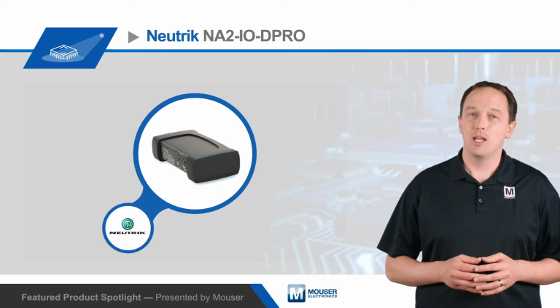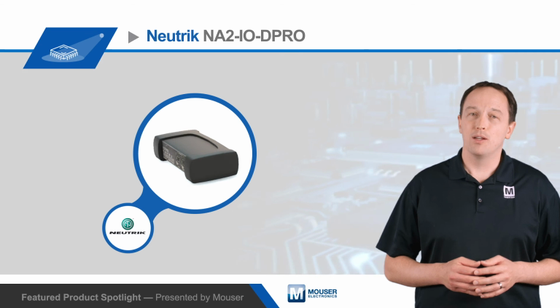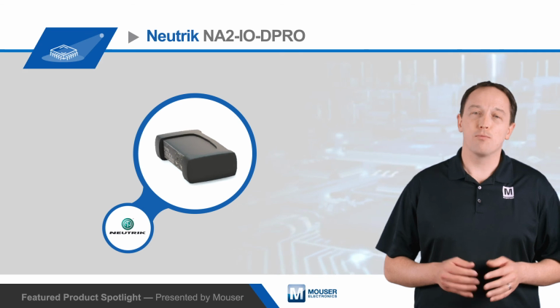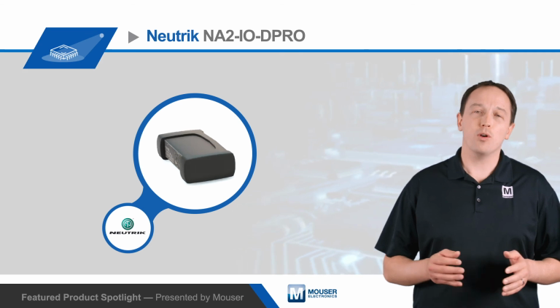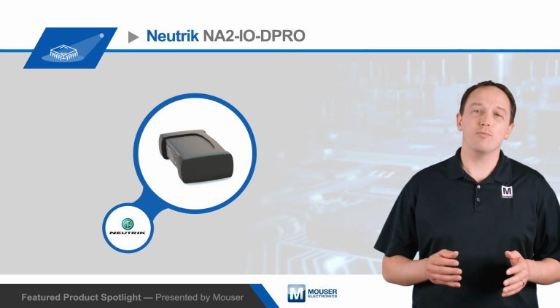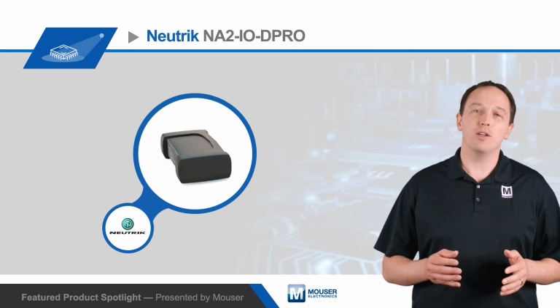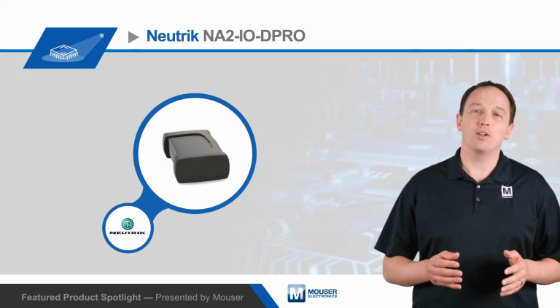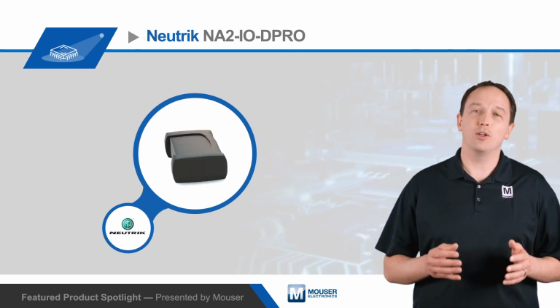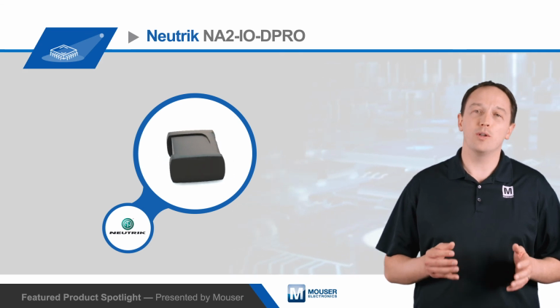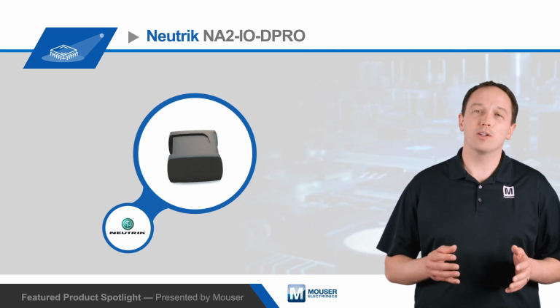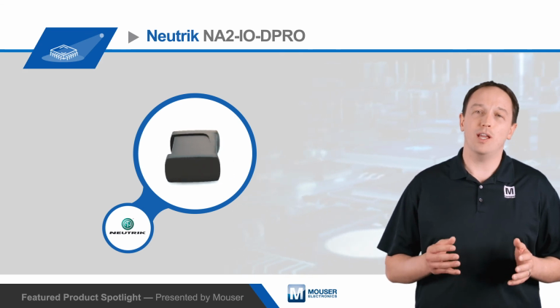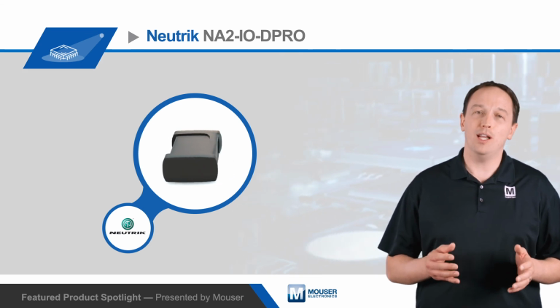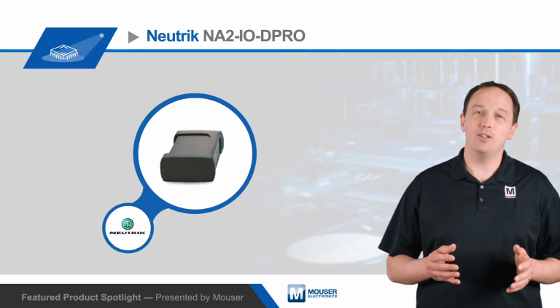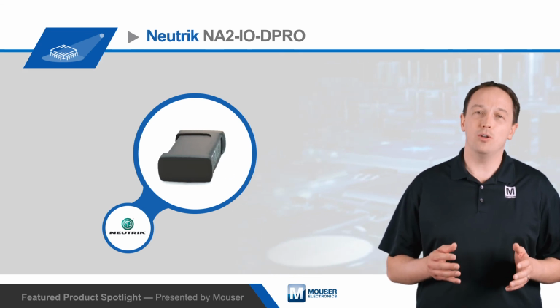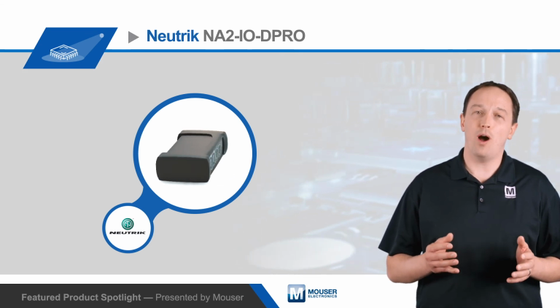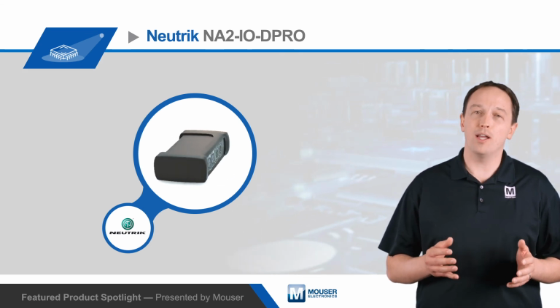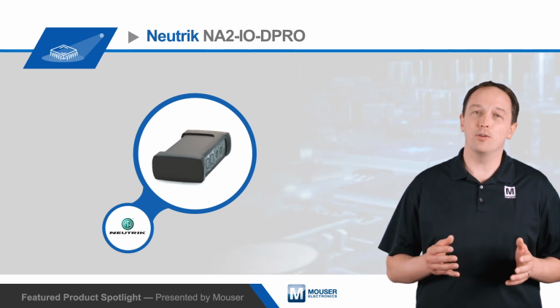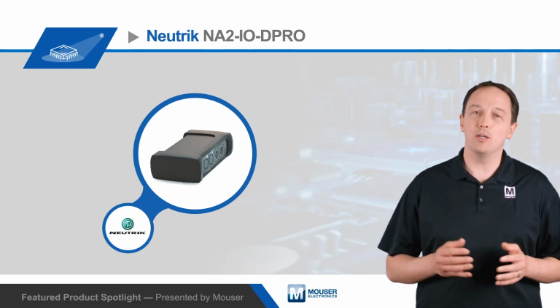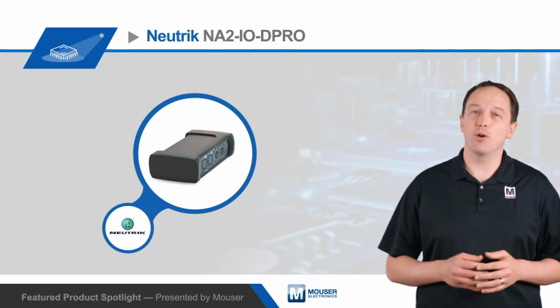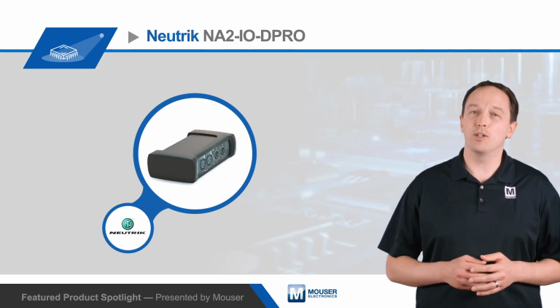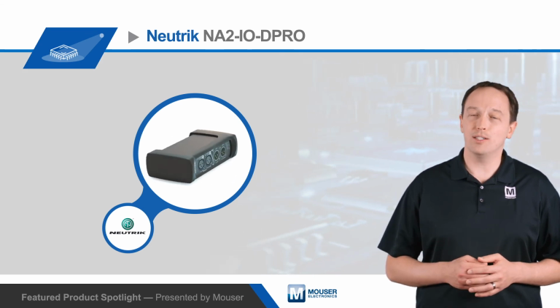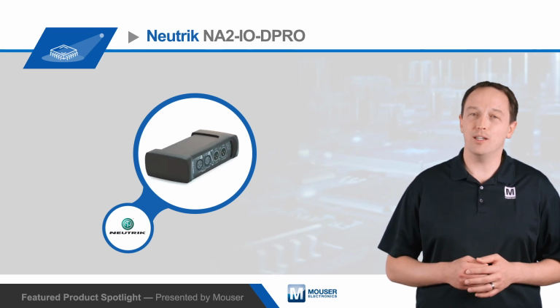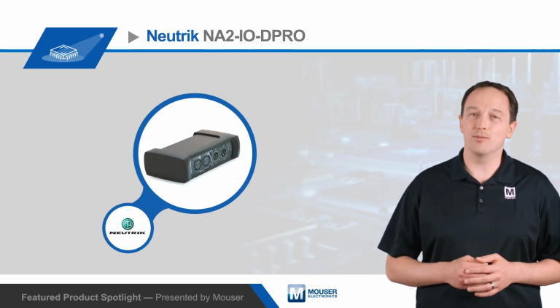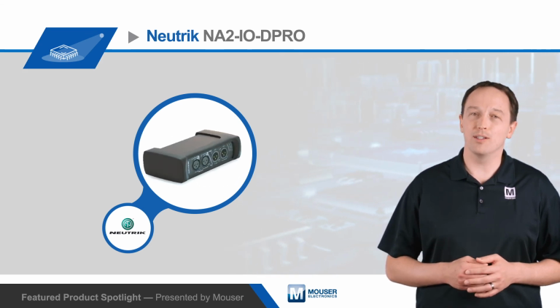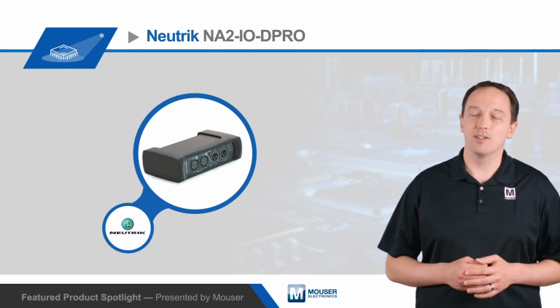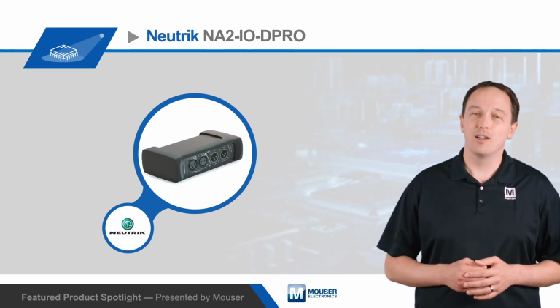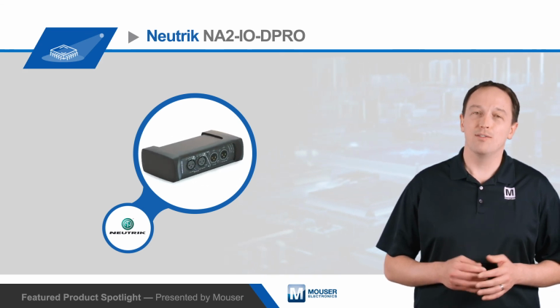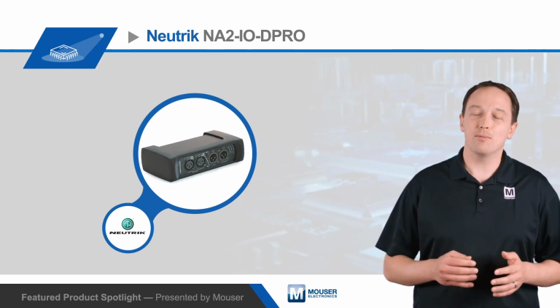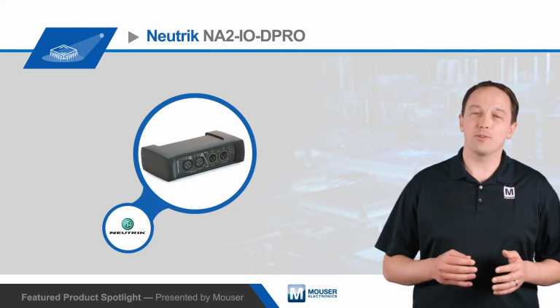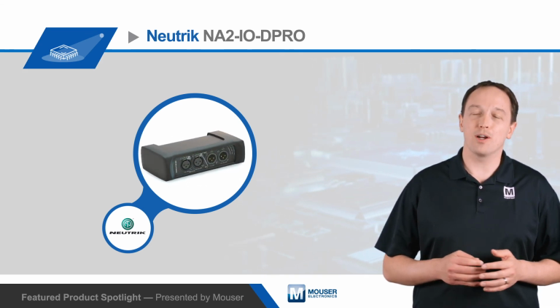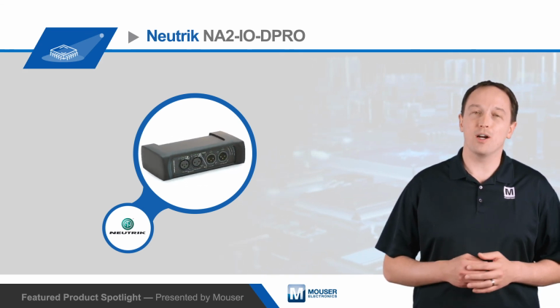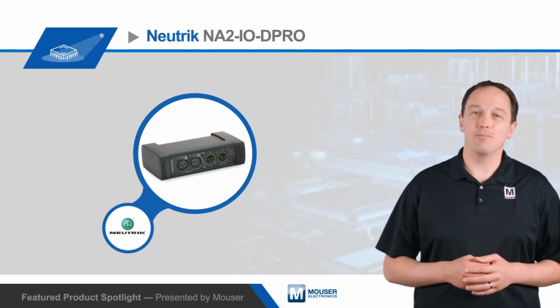For more information on Neutrik's NA2 IOD Pro Dante interface, visit mouser.com.